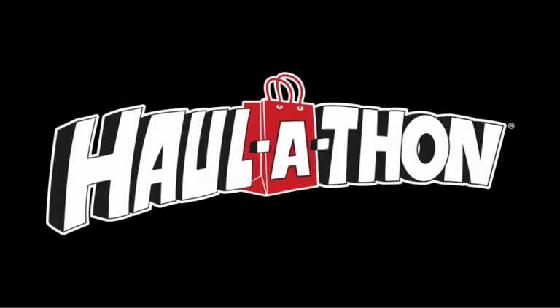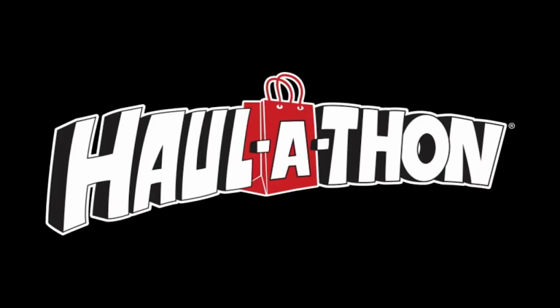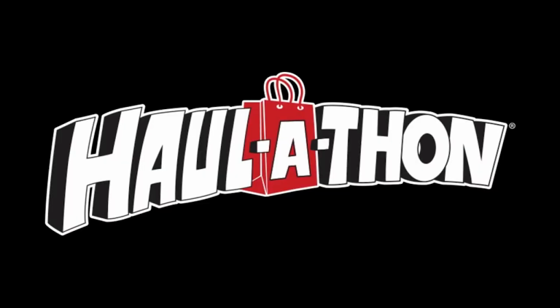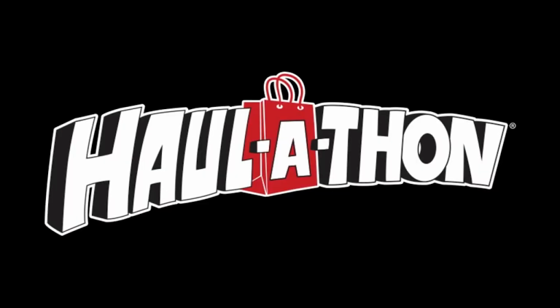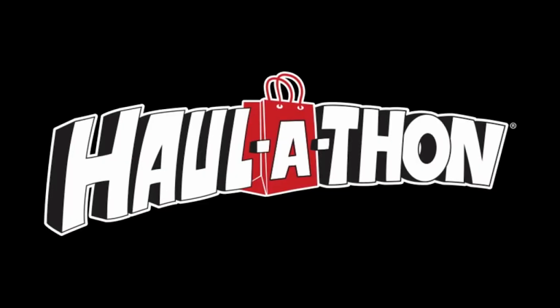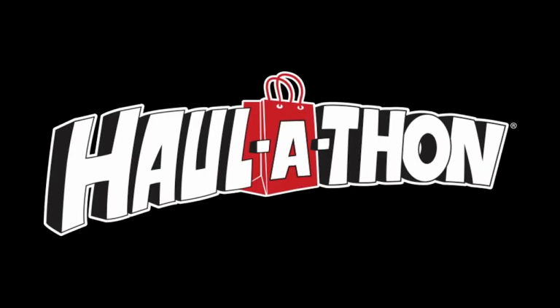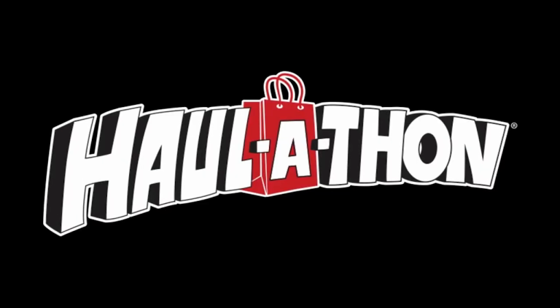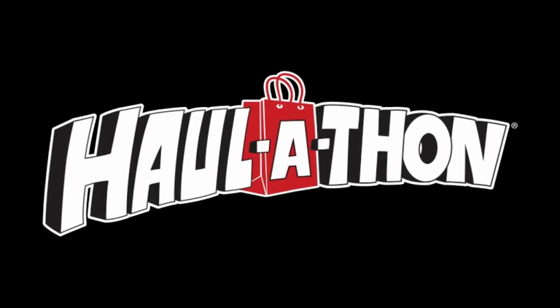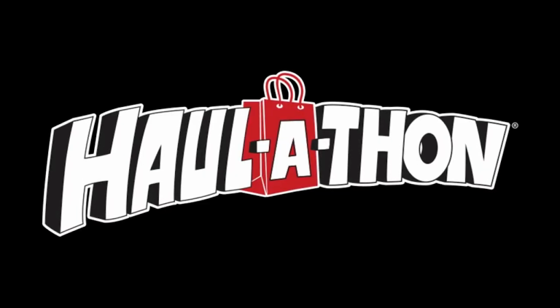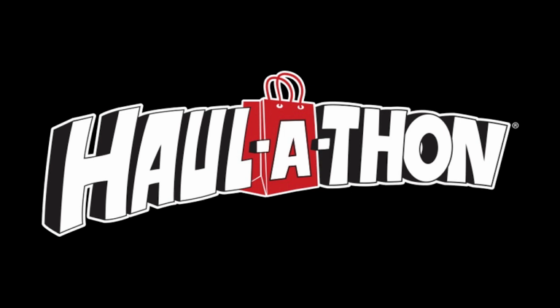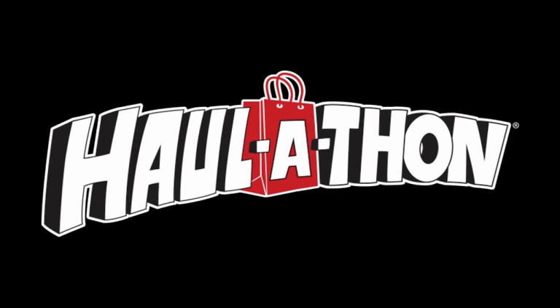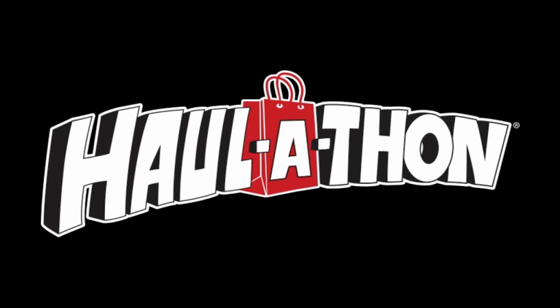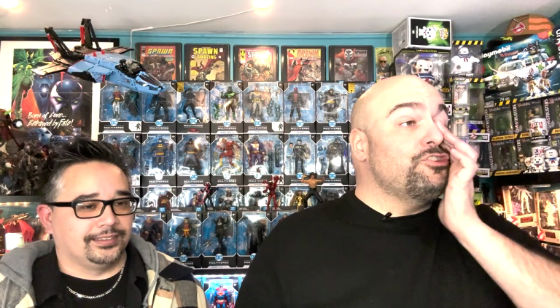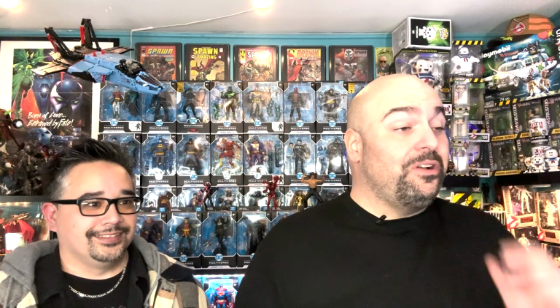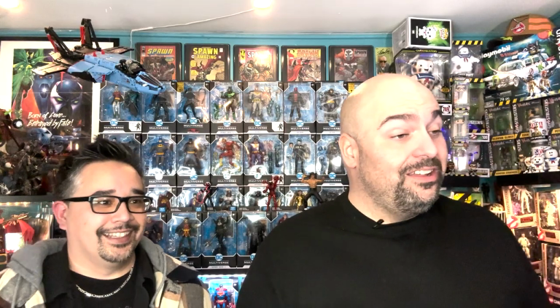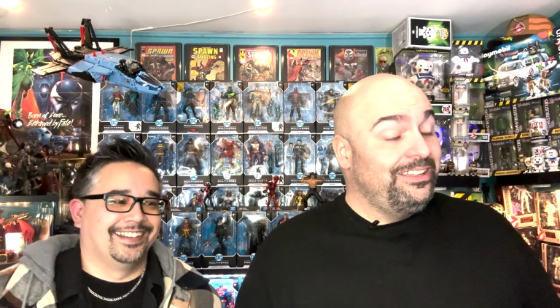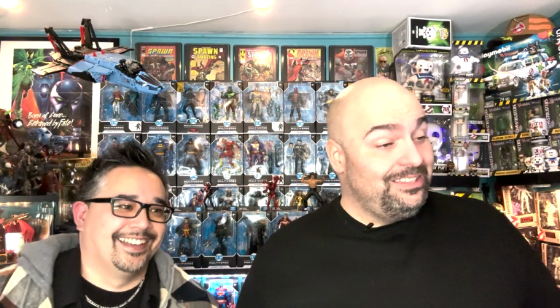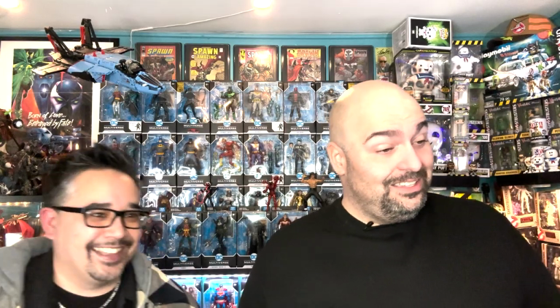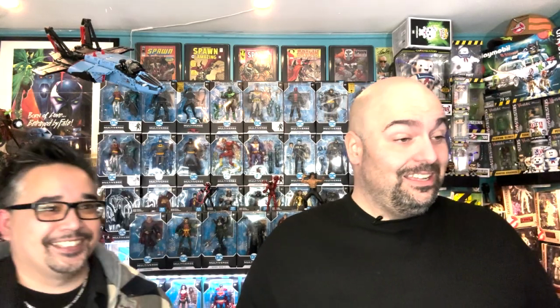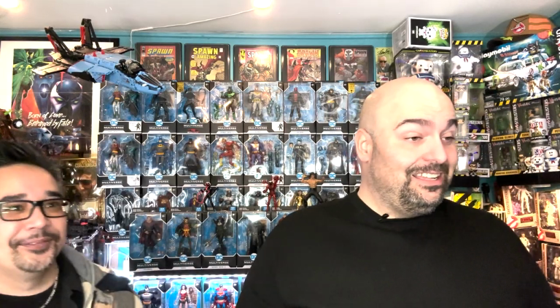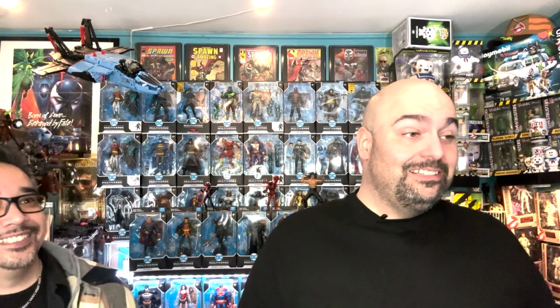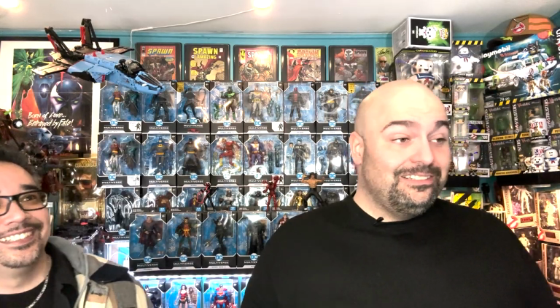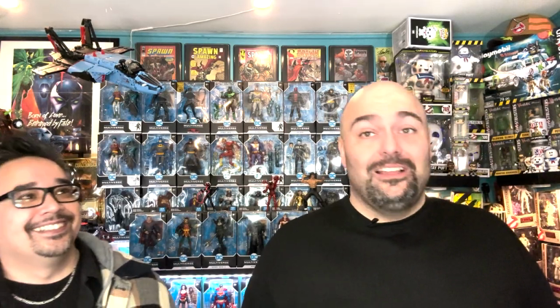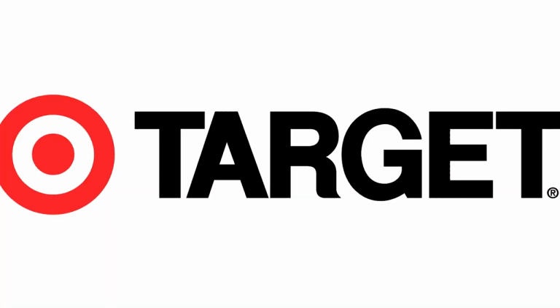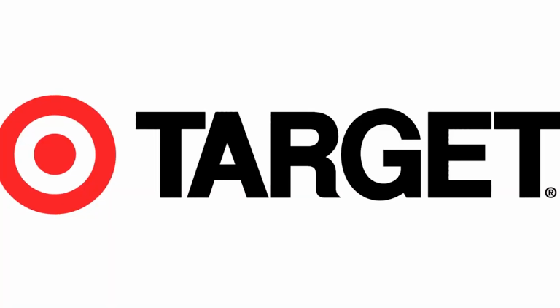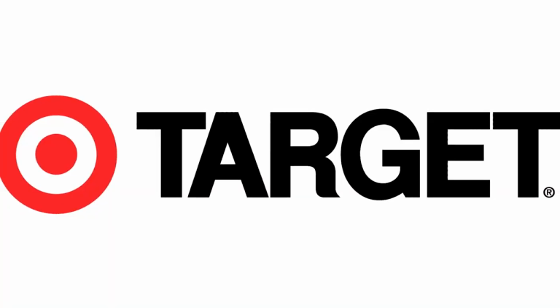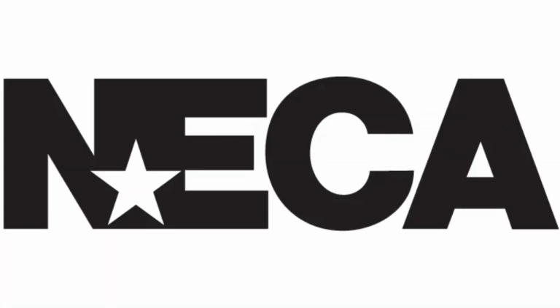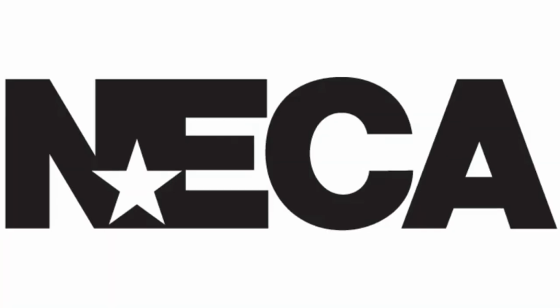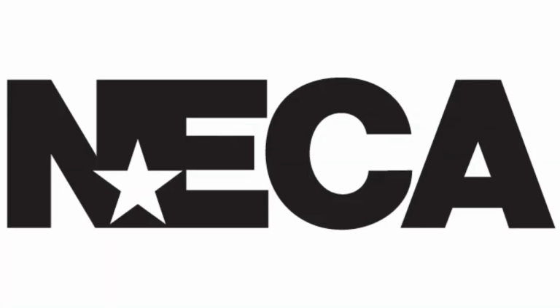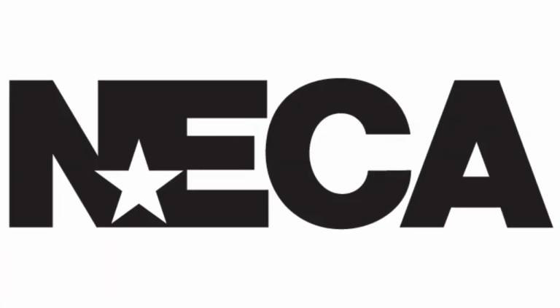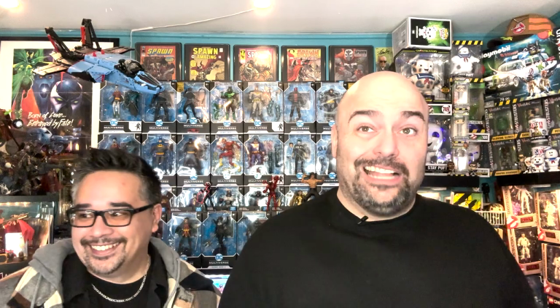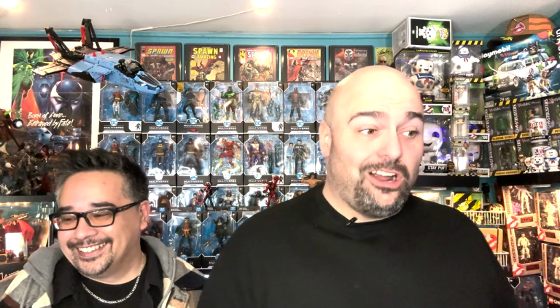Then the haul-a-thon came out at the beginning of last year — yeah, that was a joke. Sorry Target, sorry NECA. Not sorry.